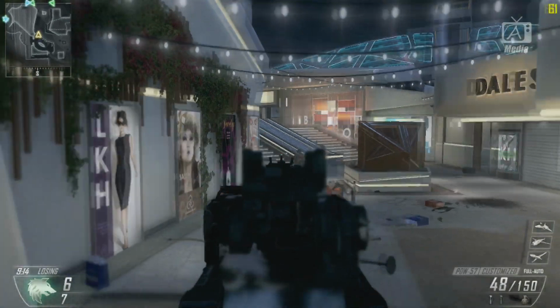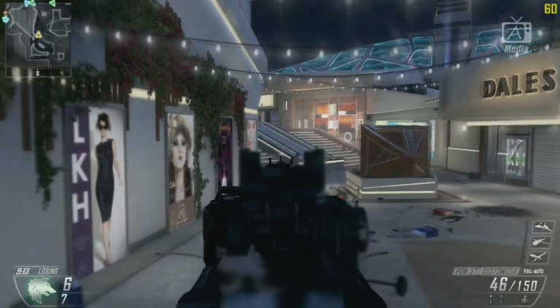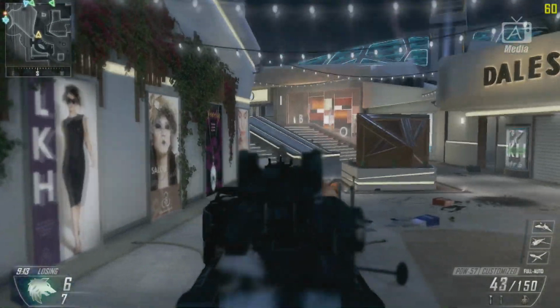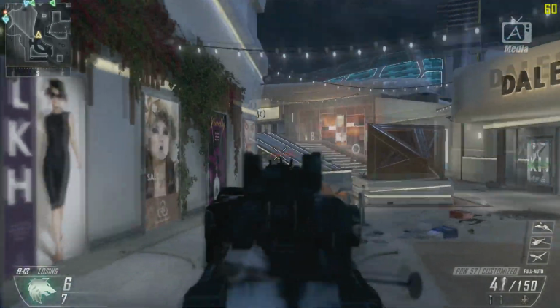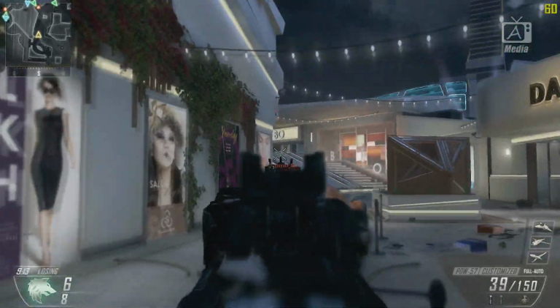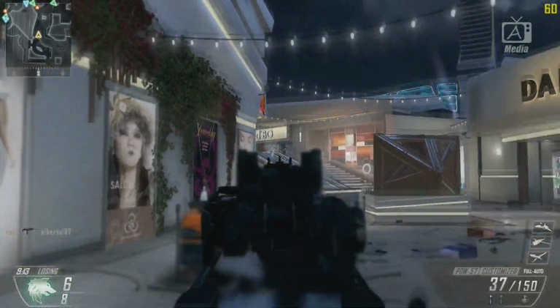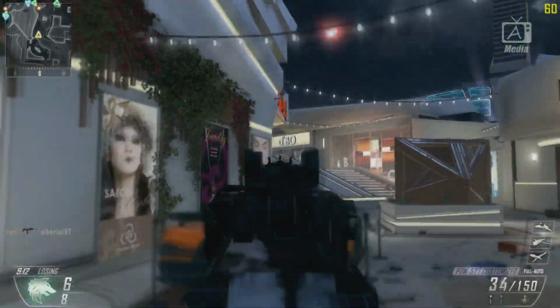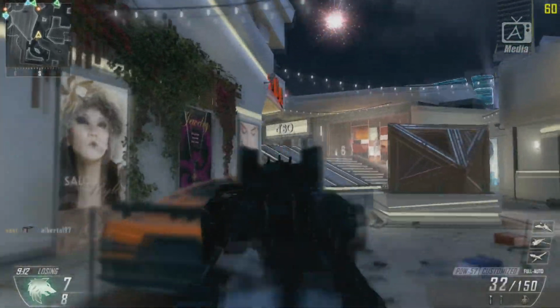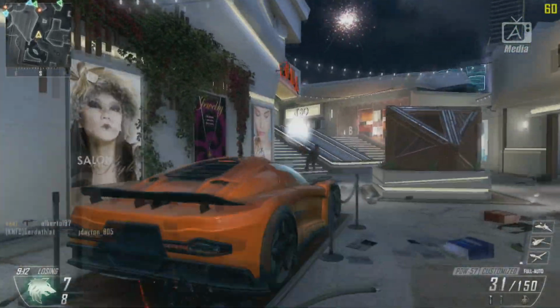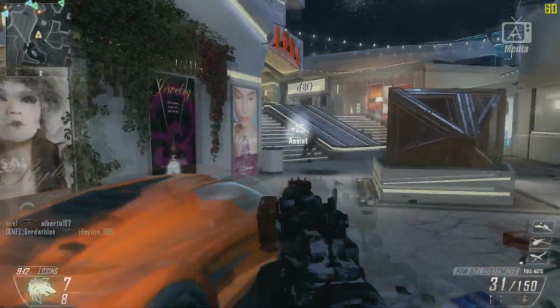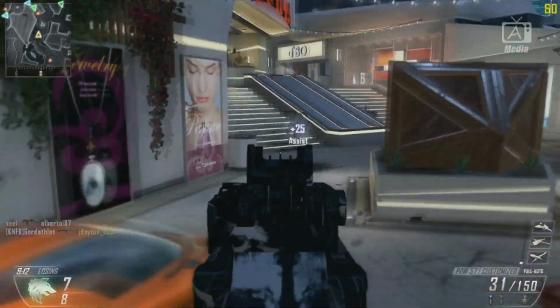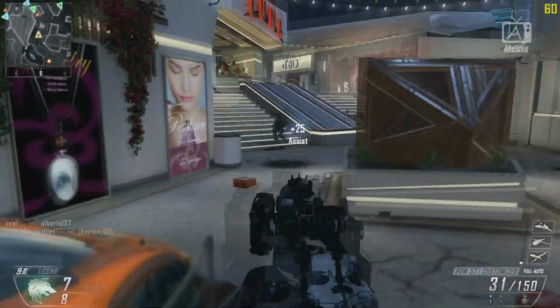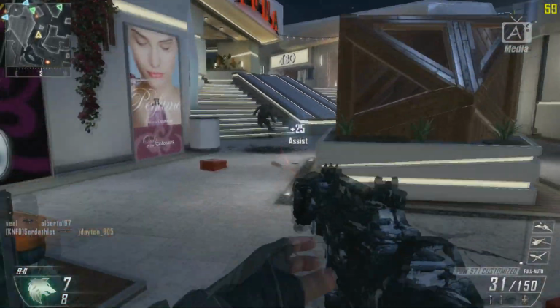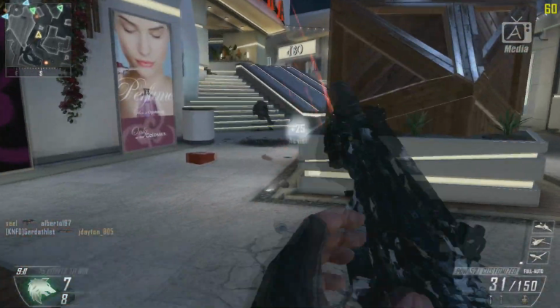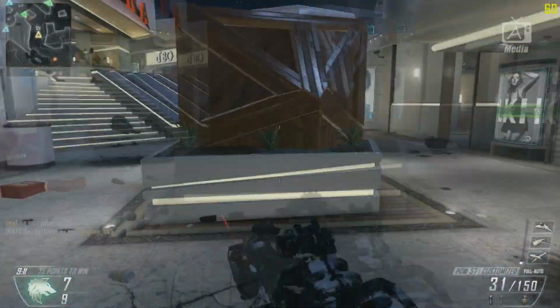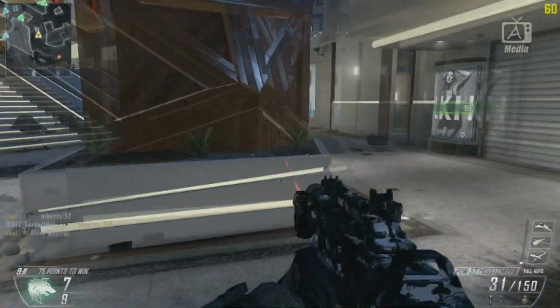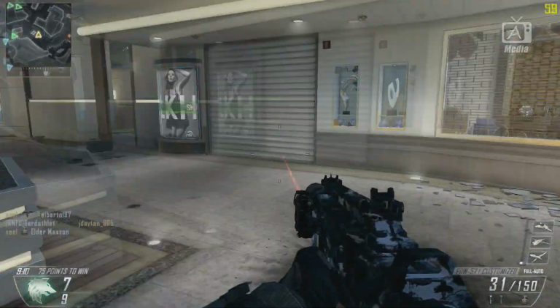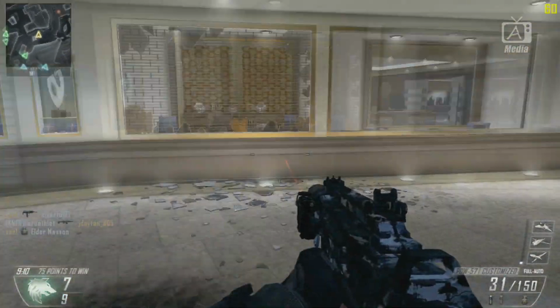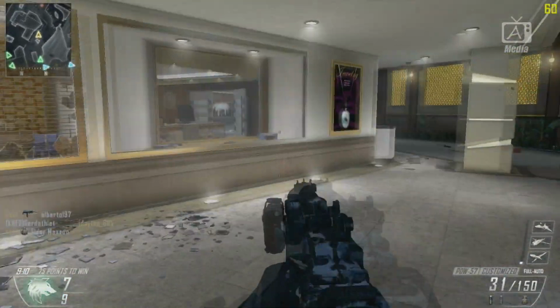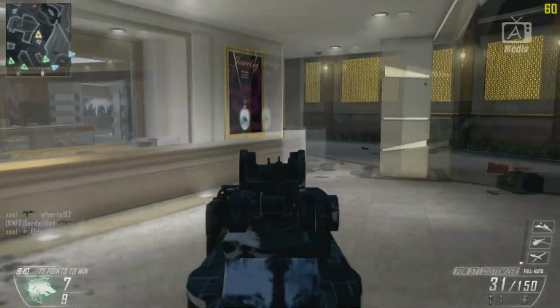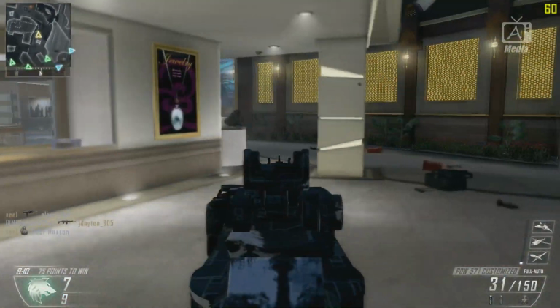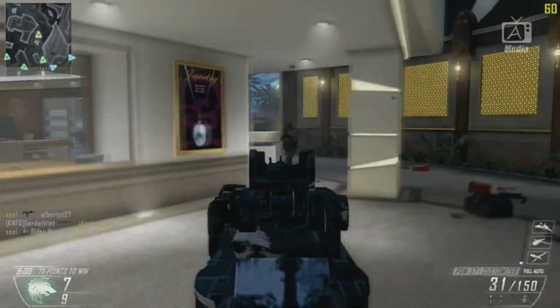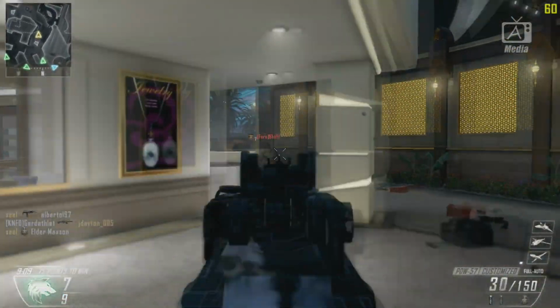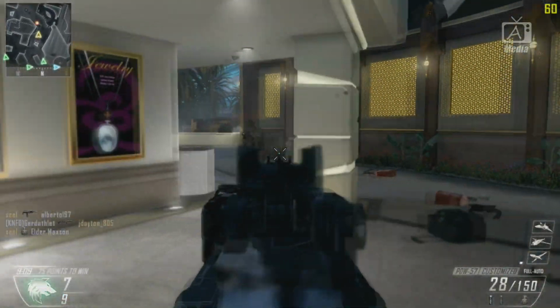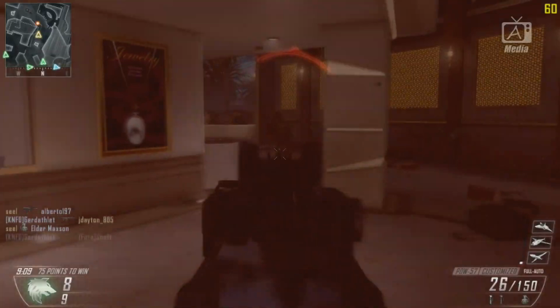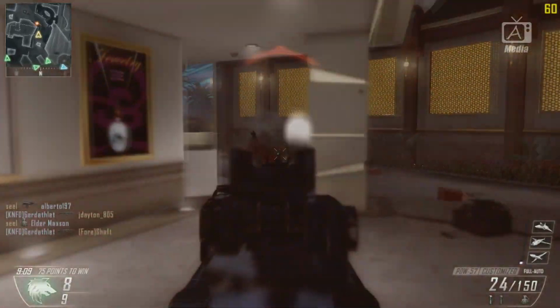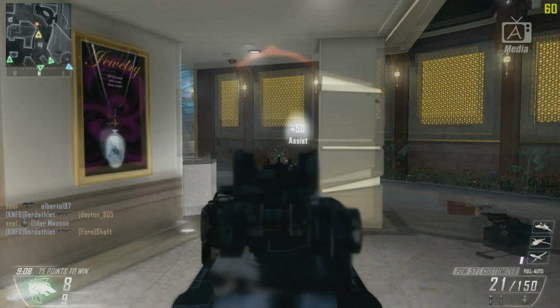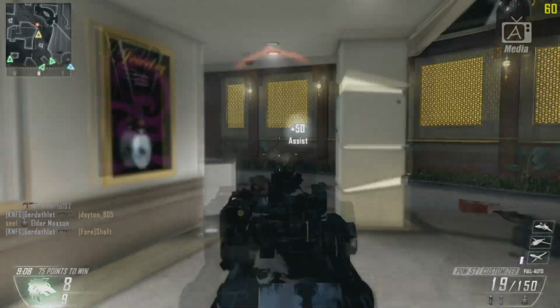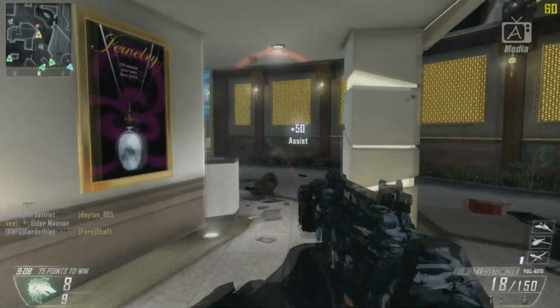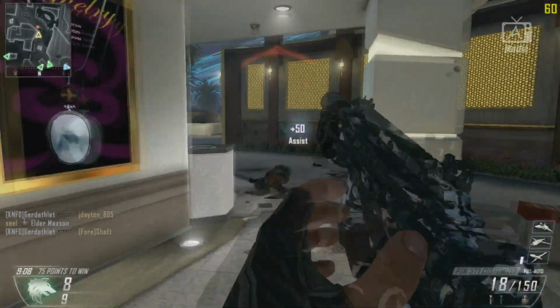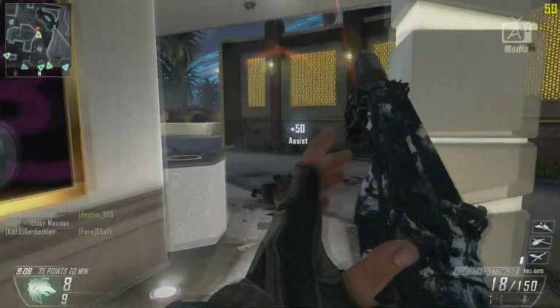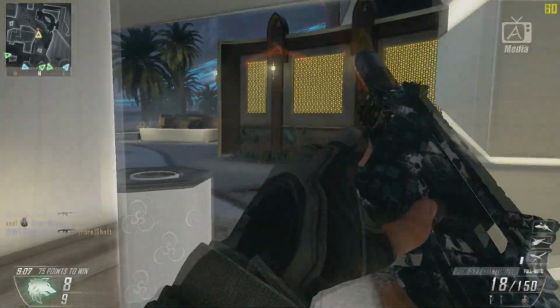On top of that, we included links to all of these items in the description down below. Alright, let's go ahead and get into our list.